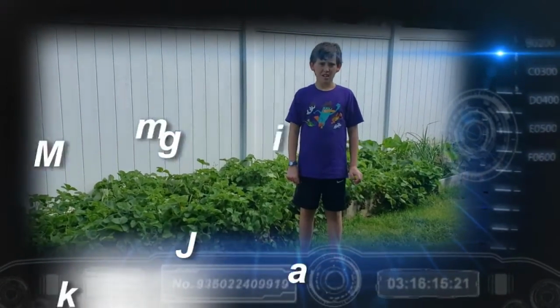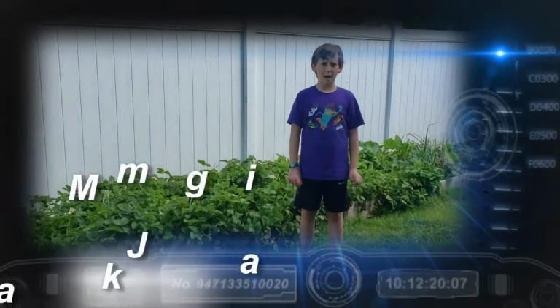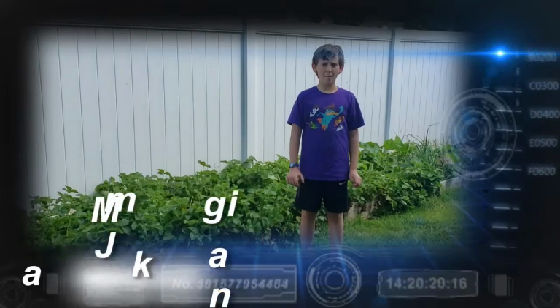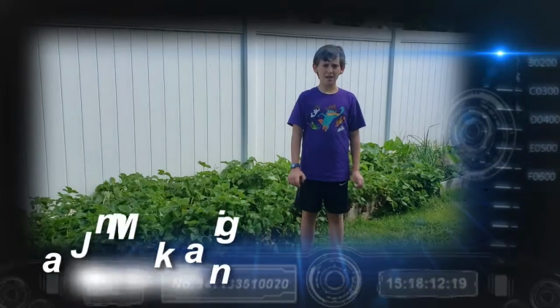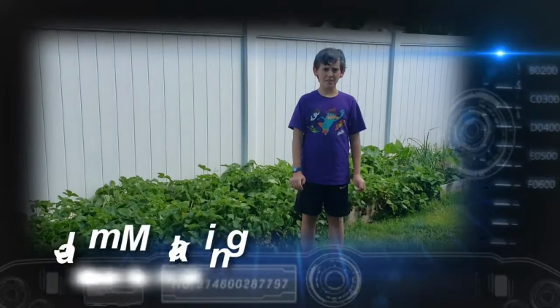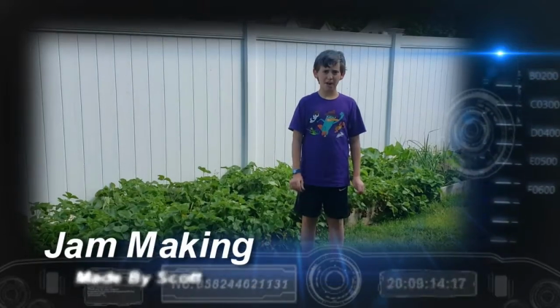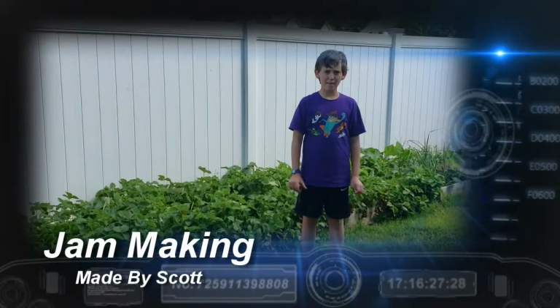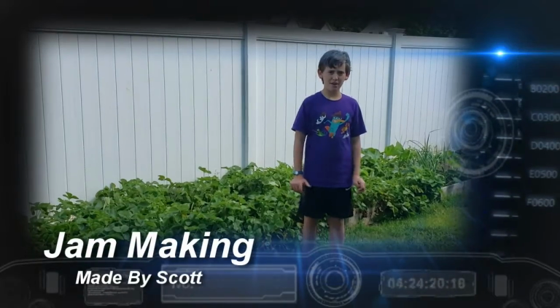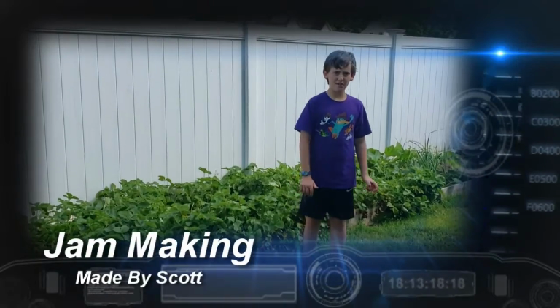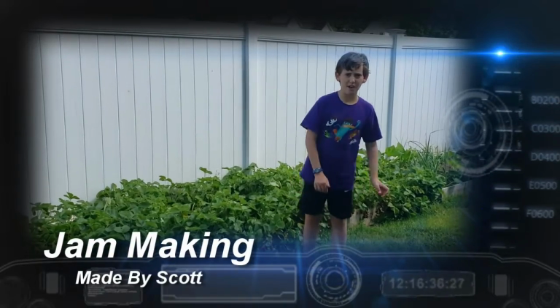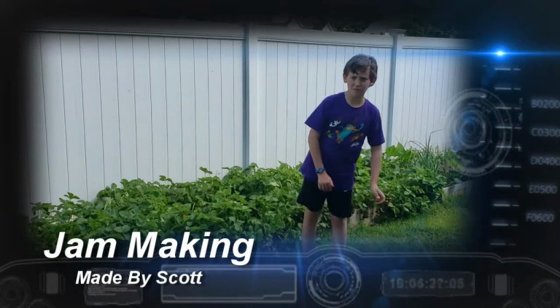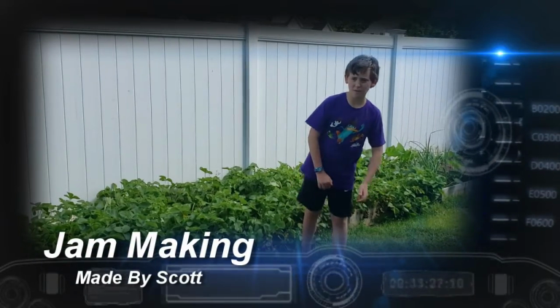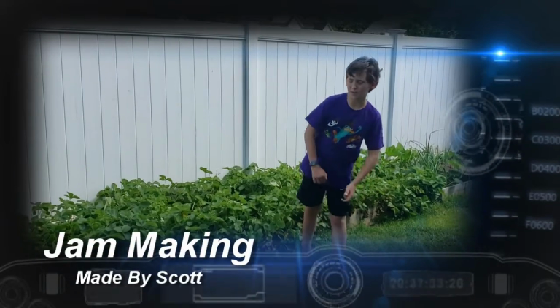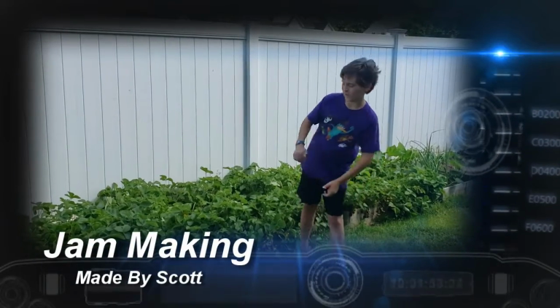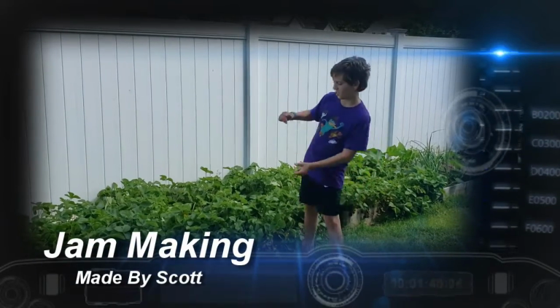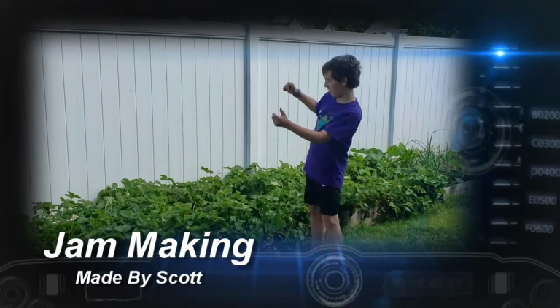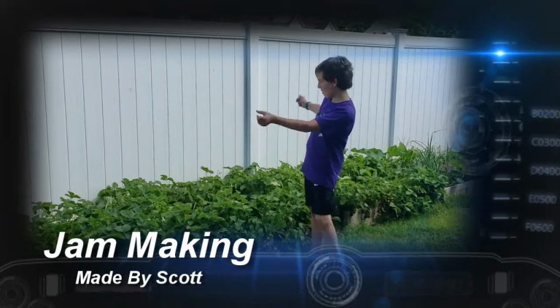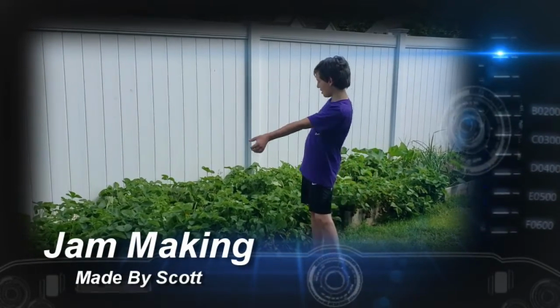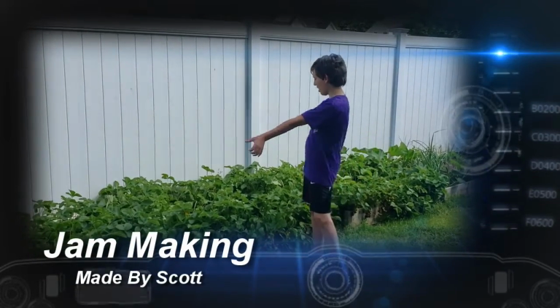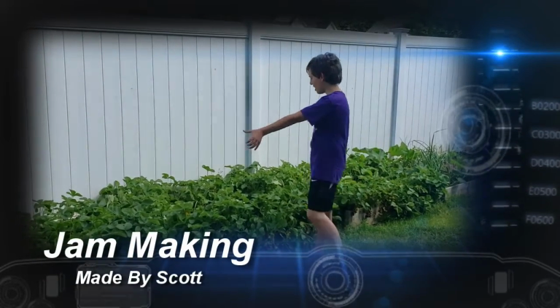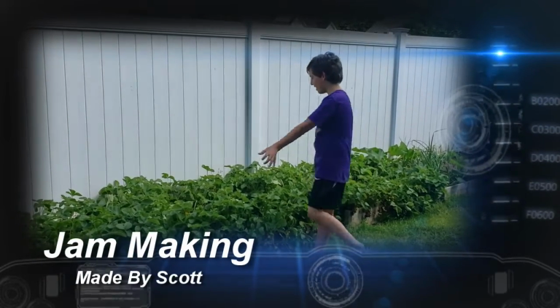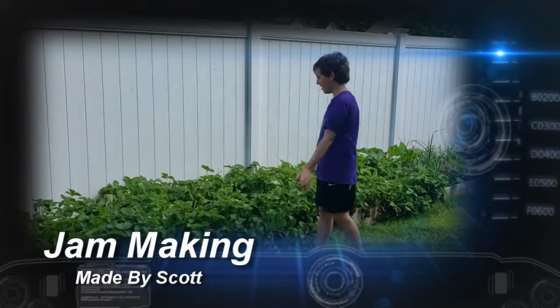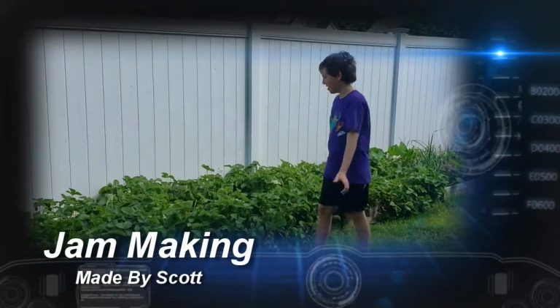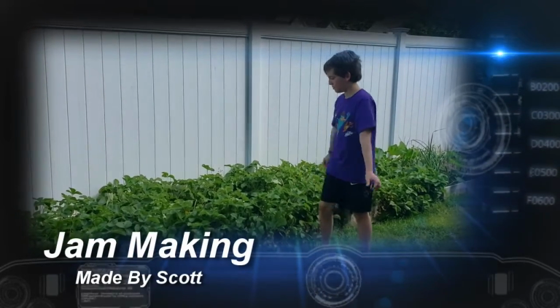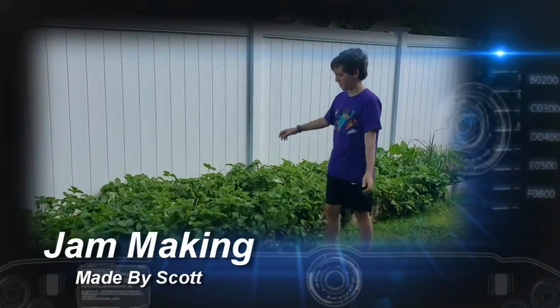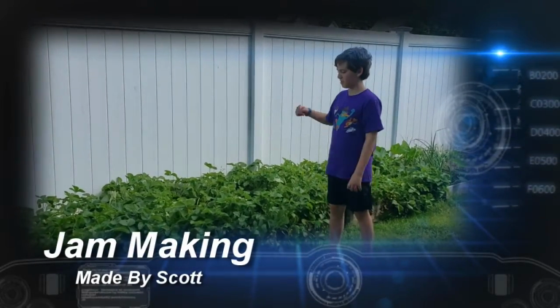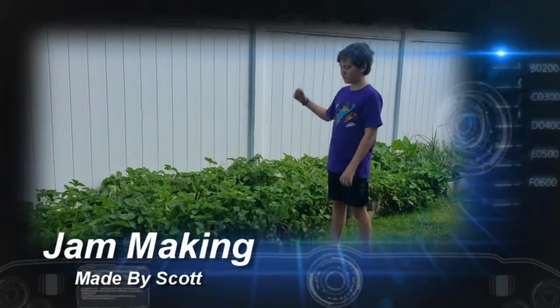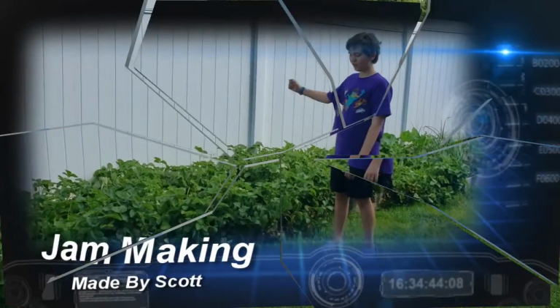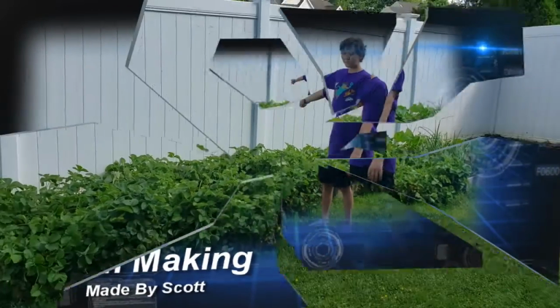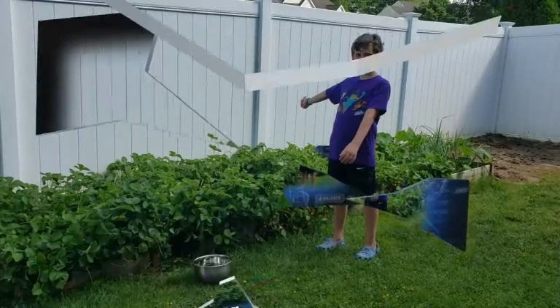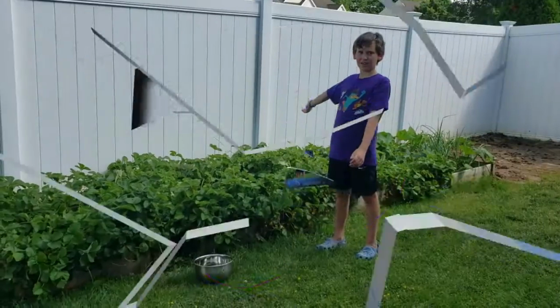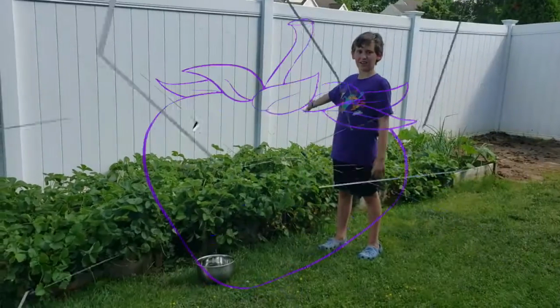I'm getting the strawberries from the strawberry garden — it's my own strawberry garden.